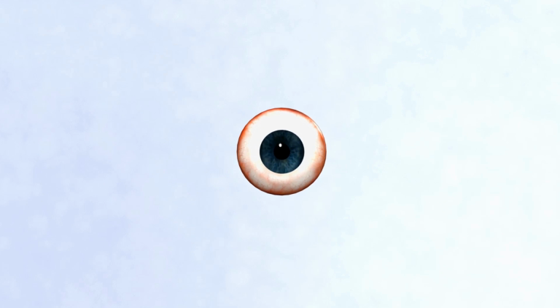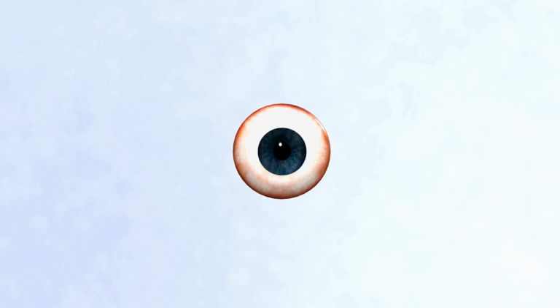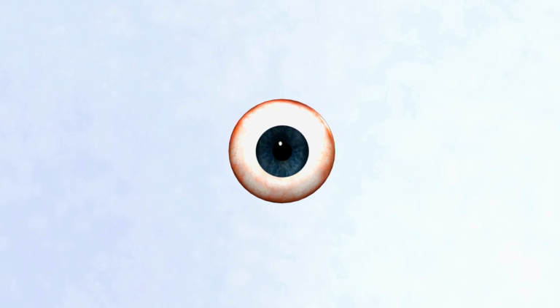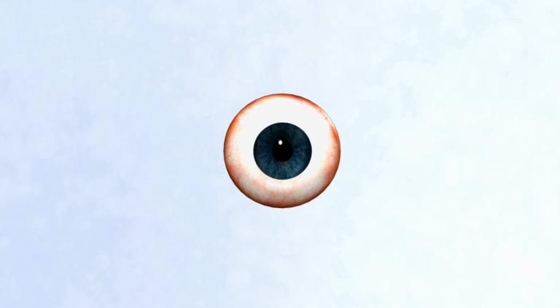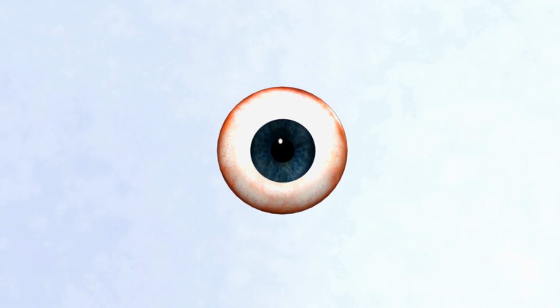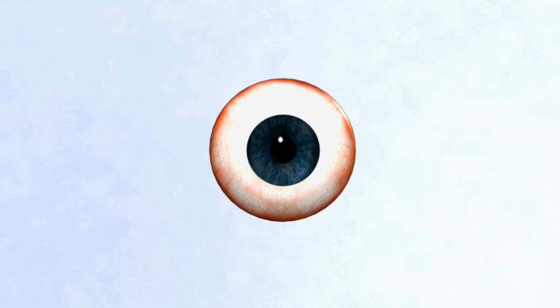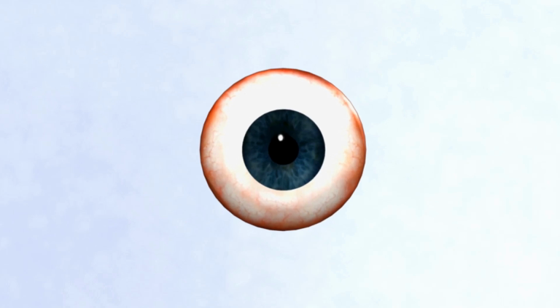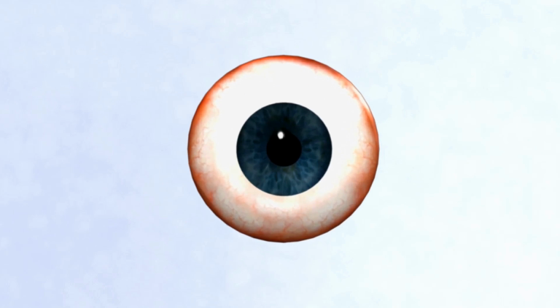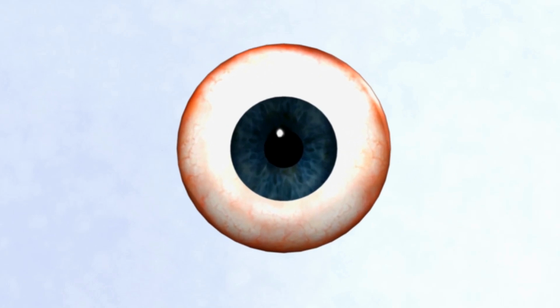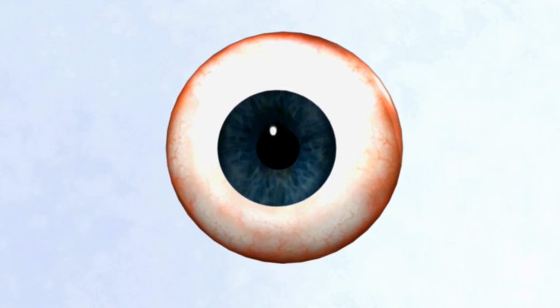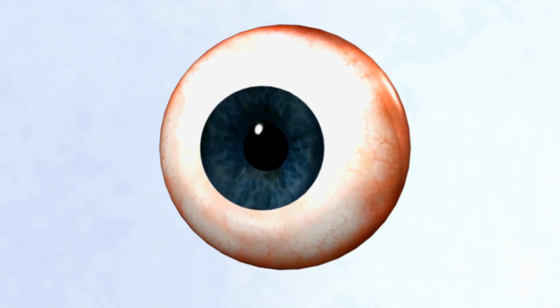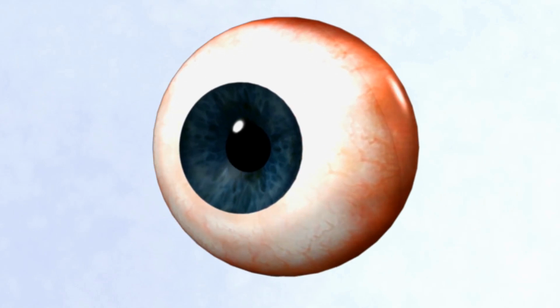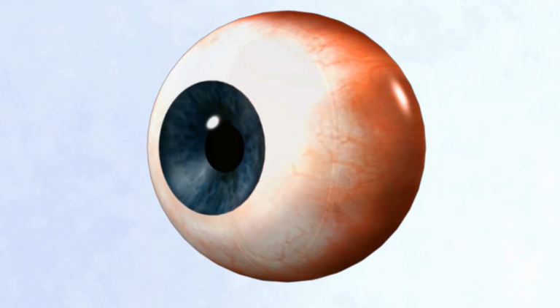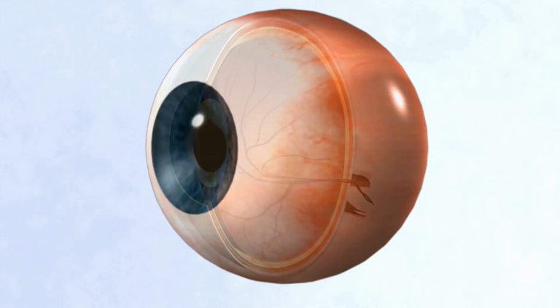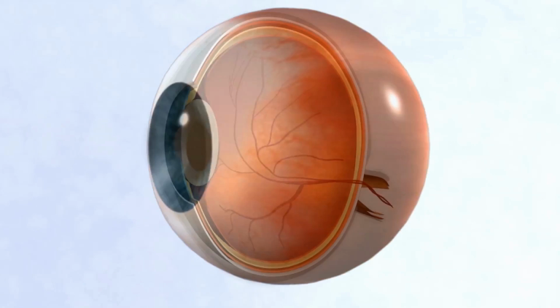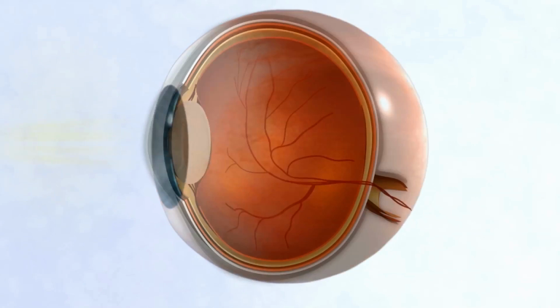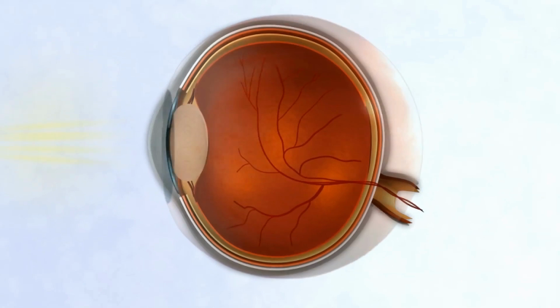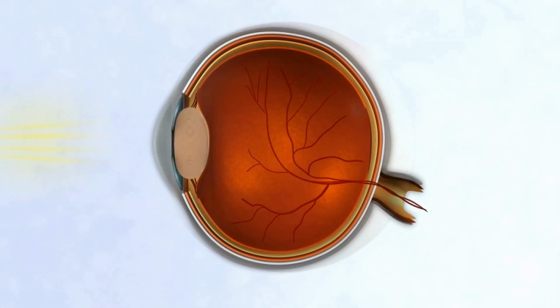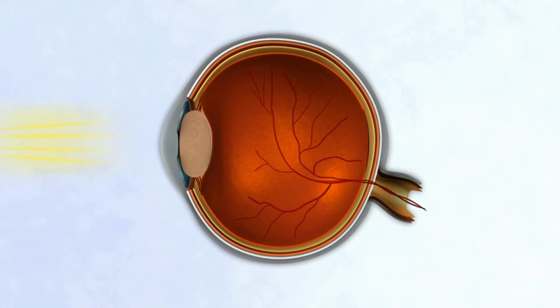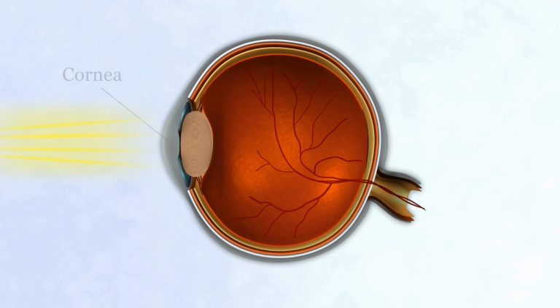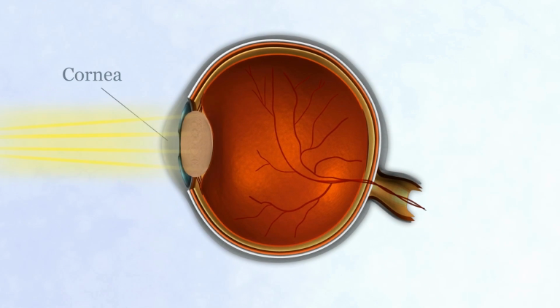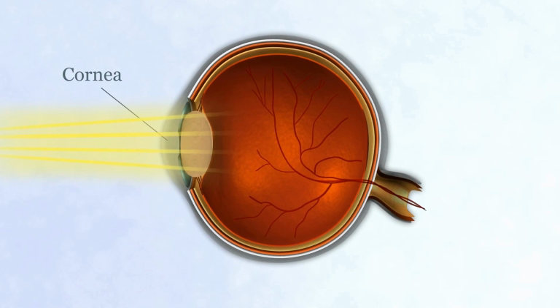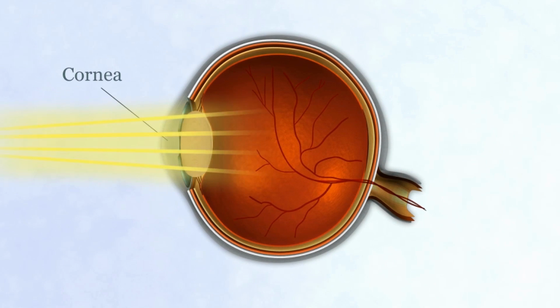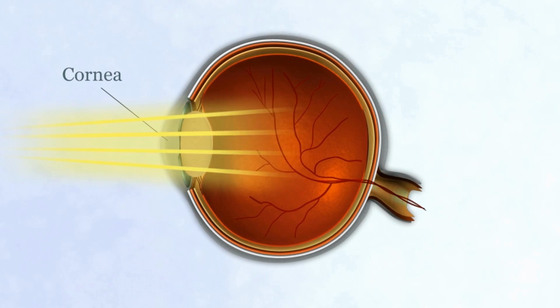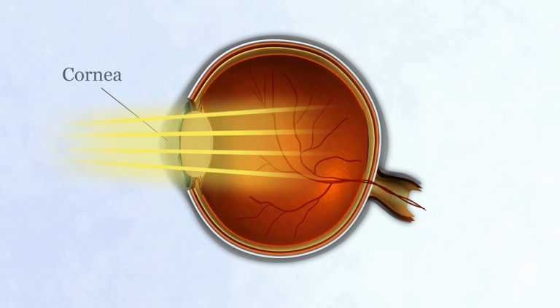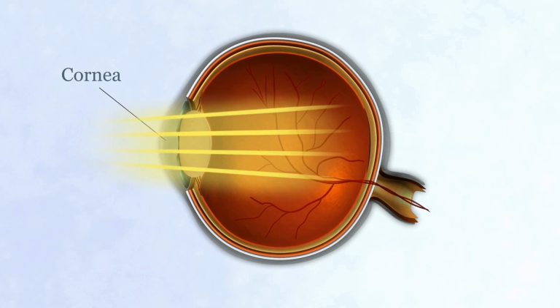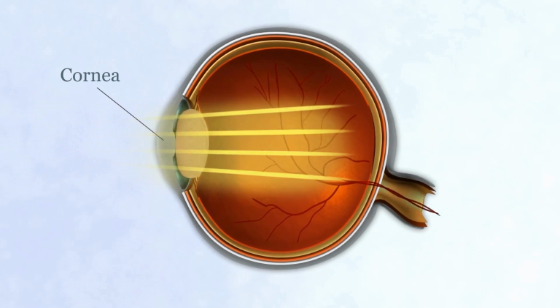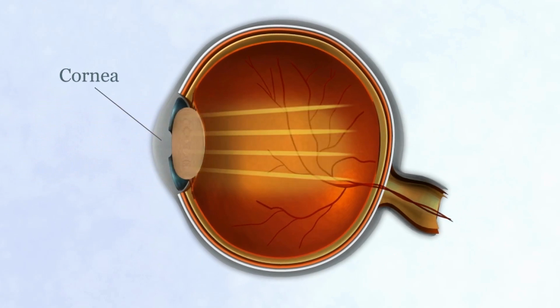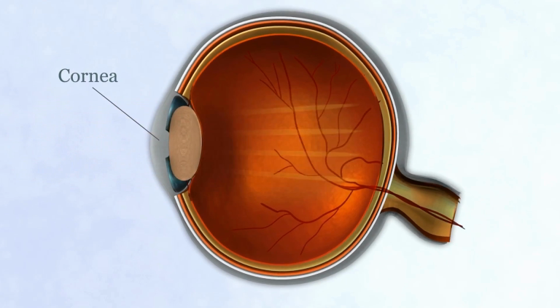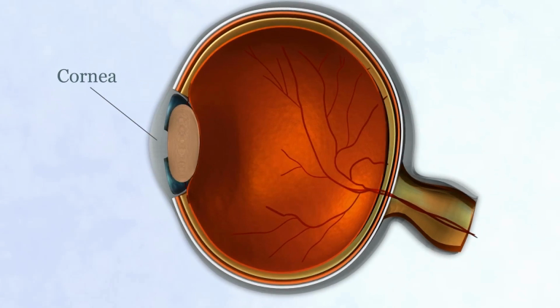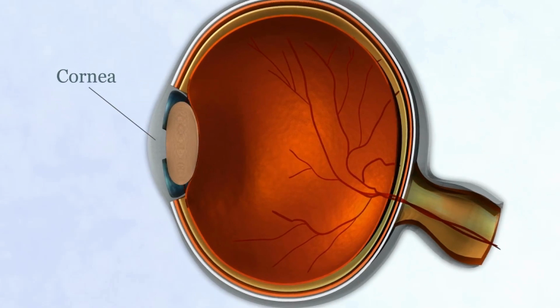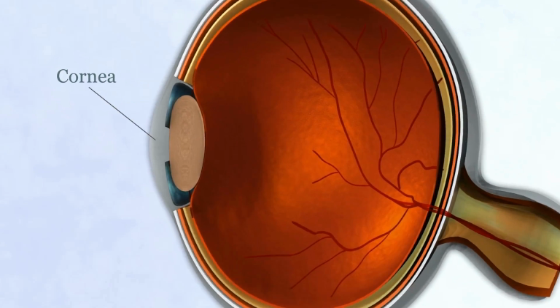When light enters the eye, it passes through the cornea, the transparent outer layer of the eye.